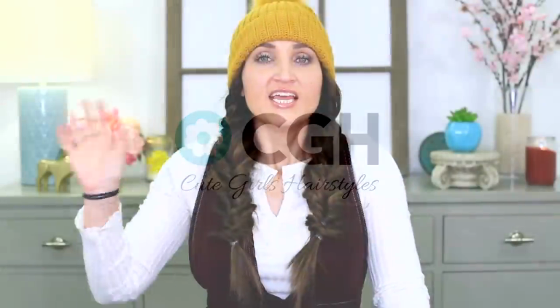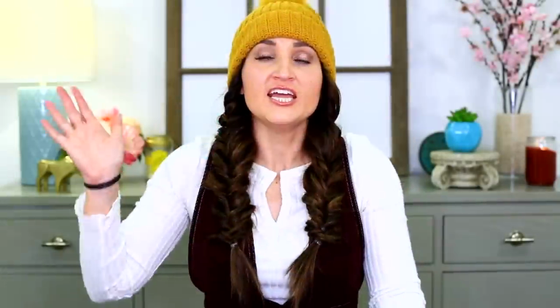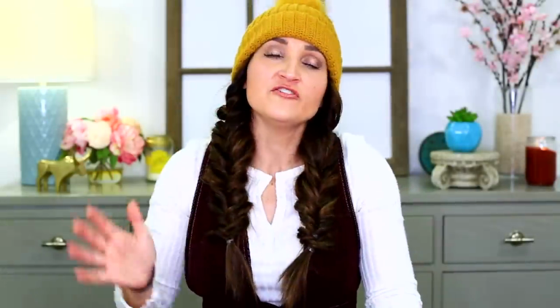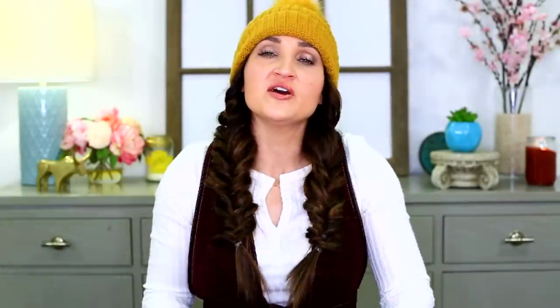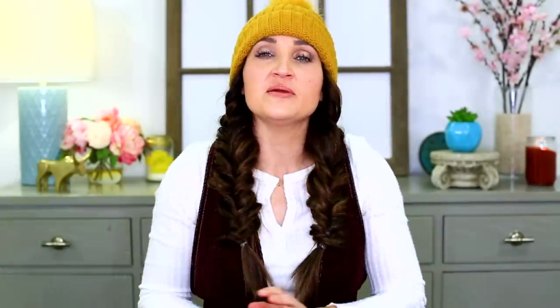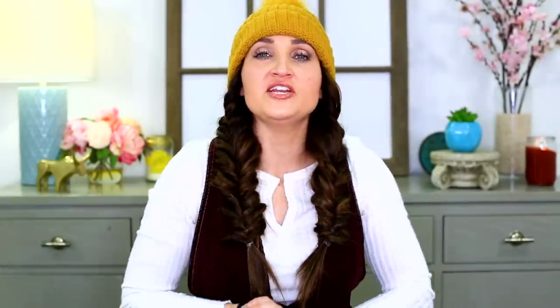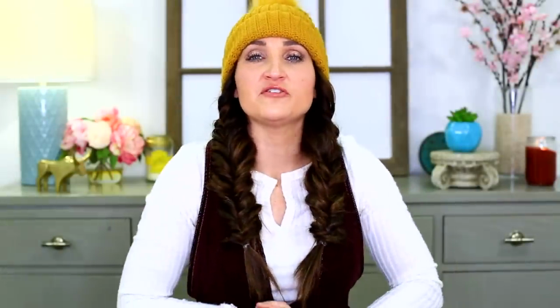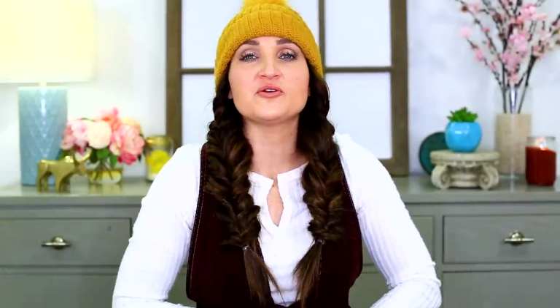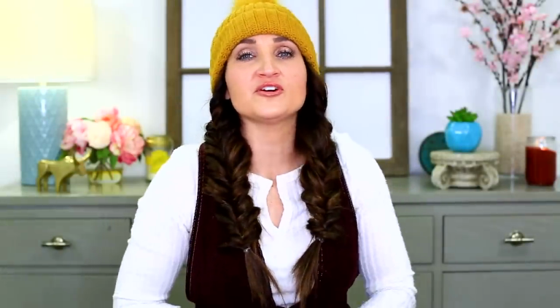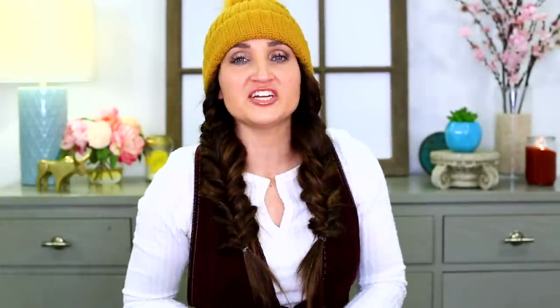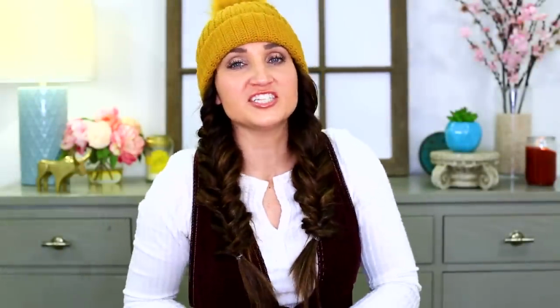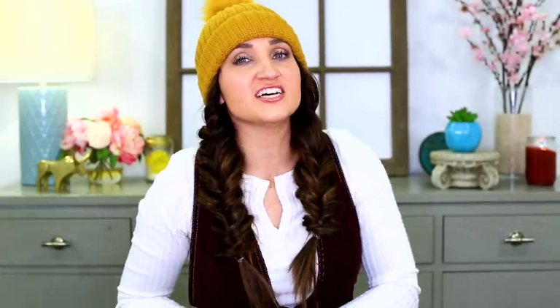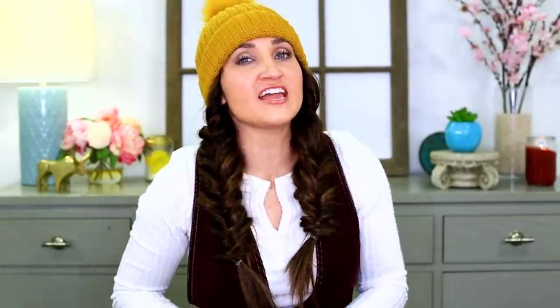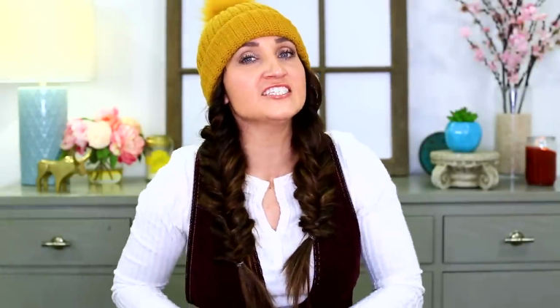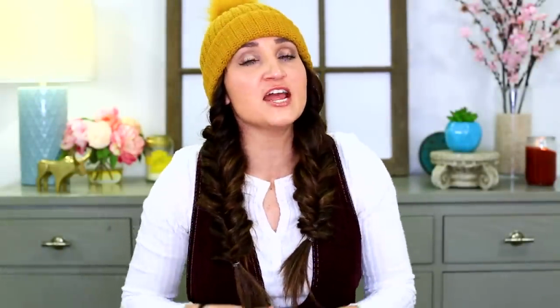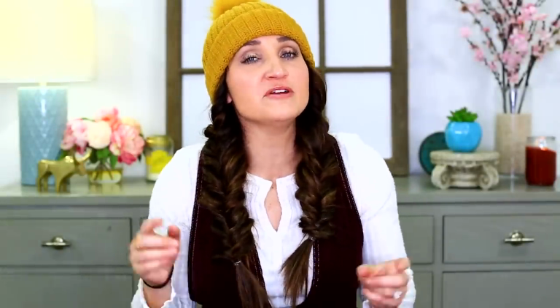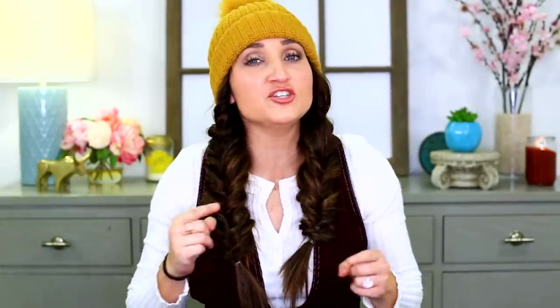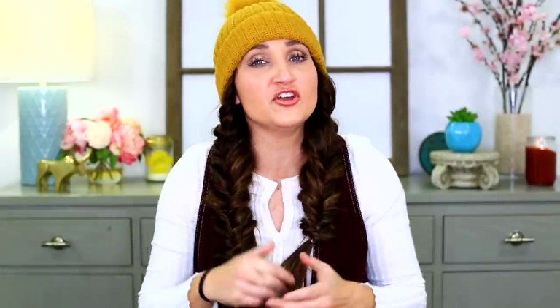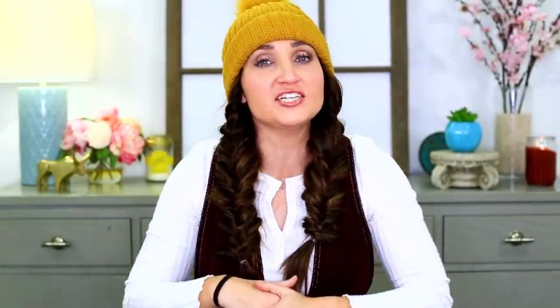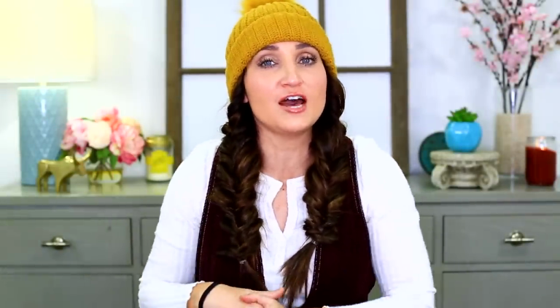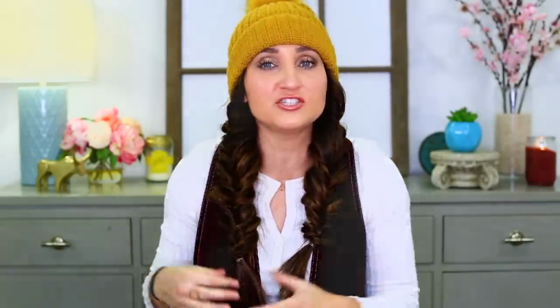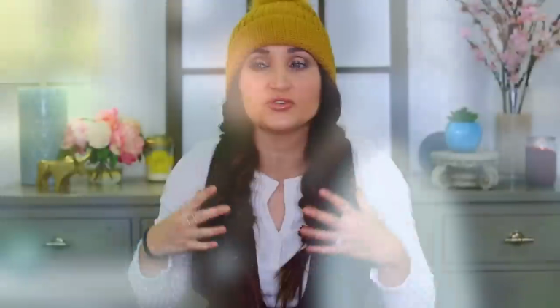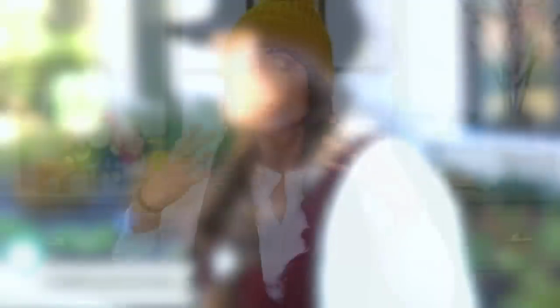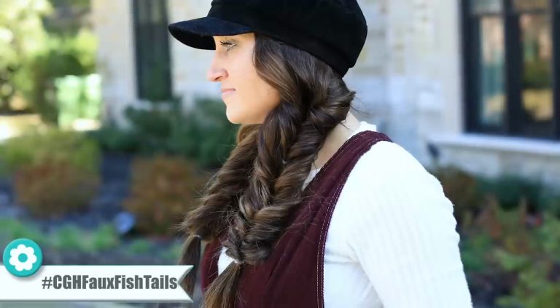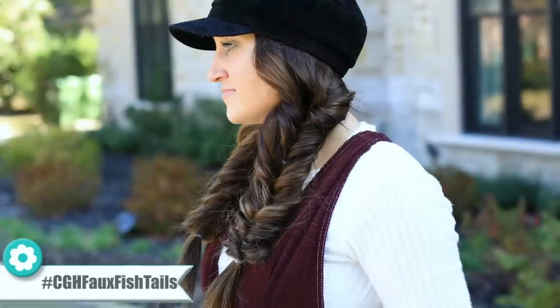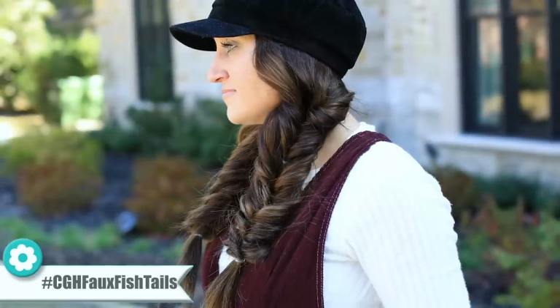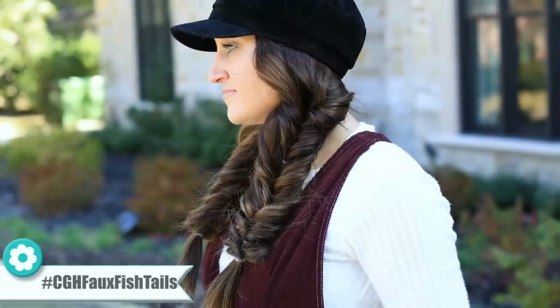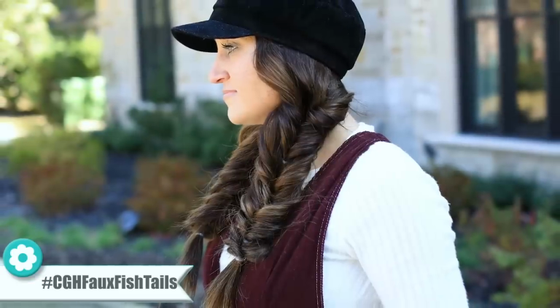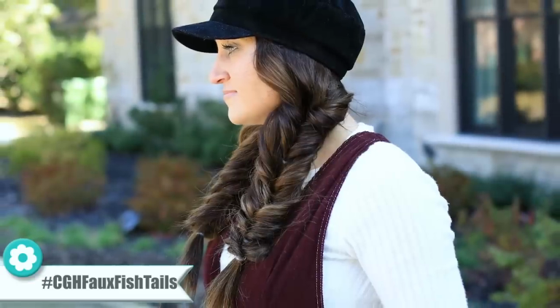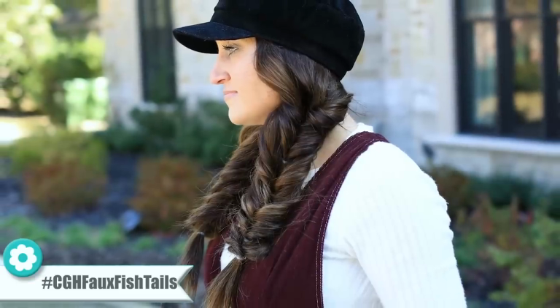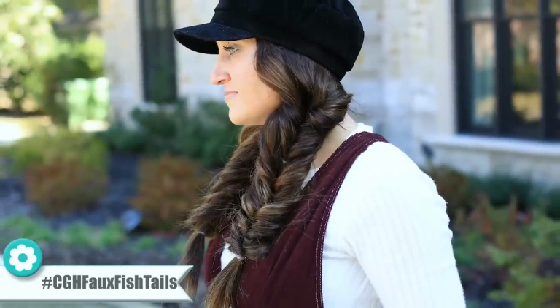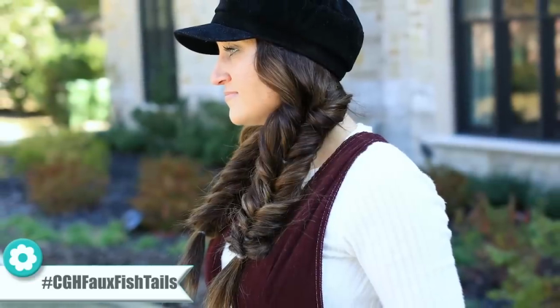Hey everyone, I'm Mindy from Cute Girls Hairstyles, and today I'm going to show you guys how to do these faux fishtail side braids.